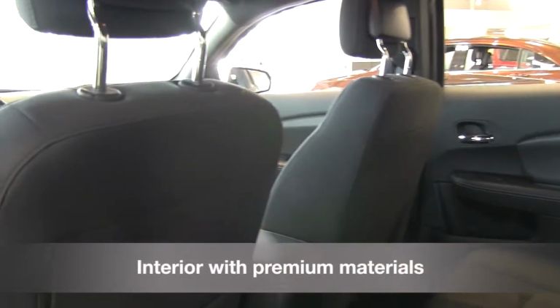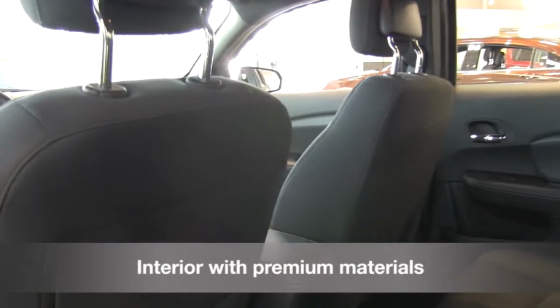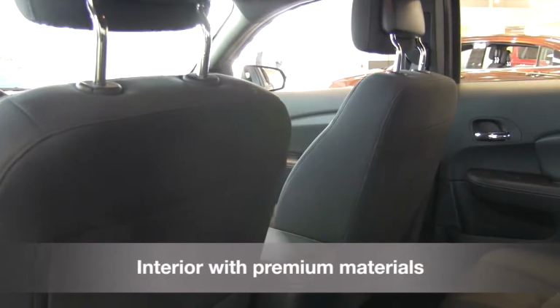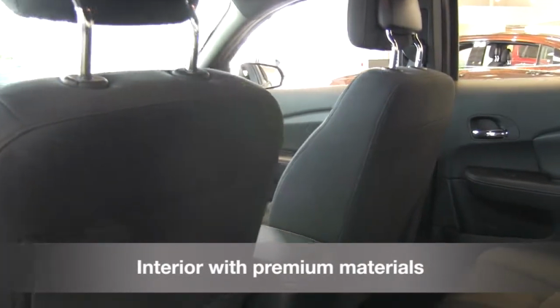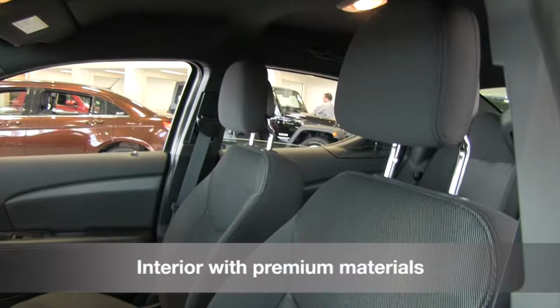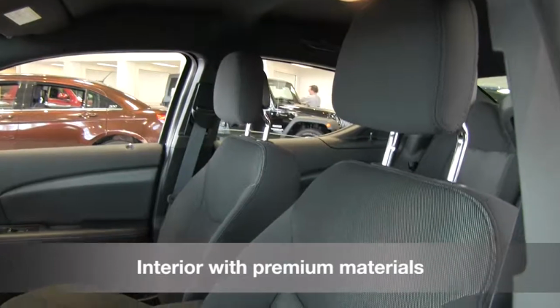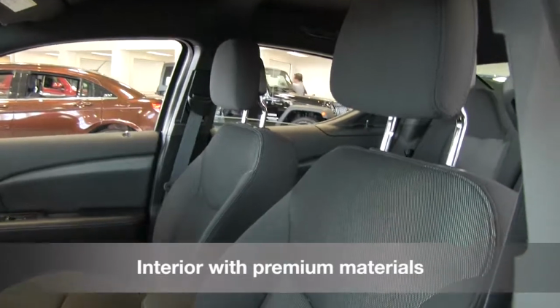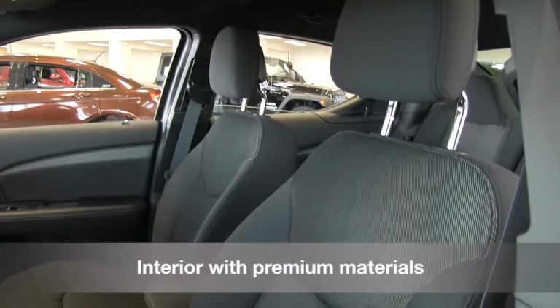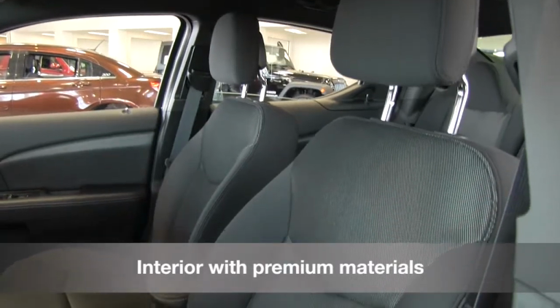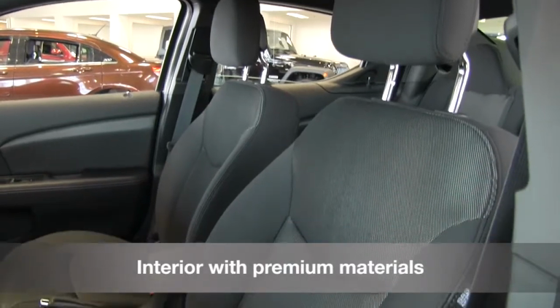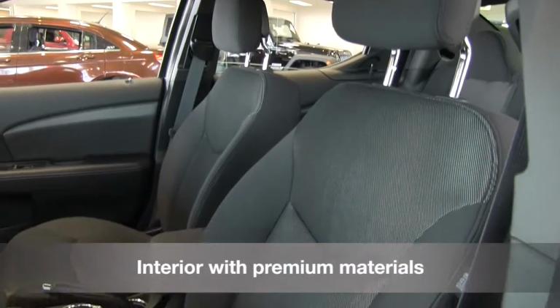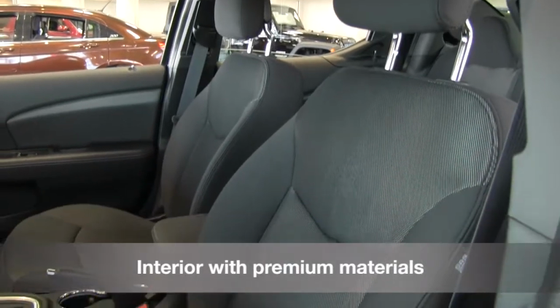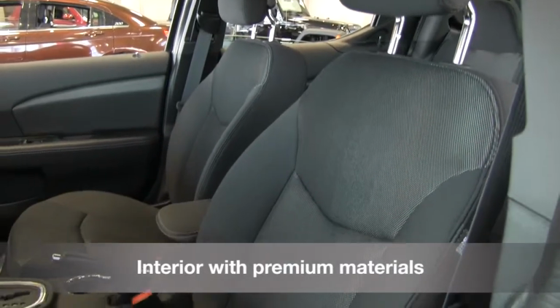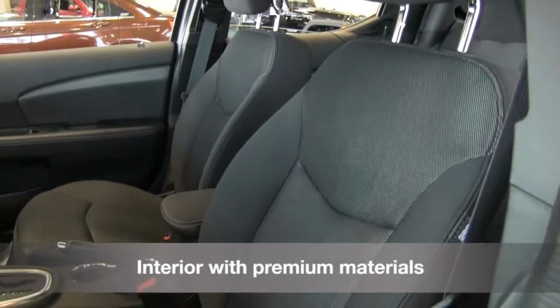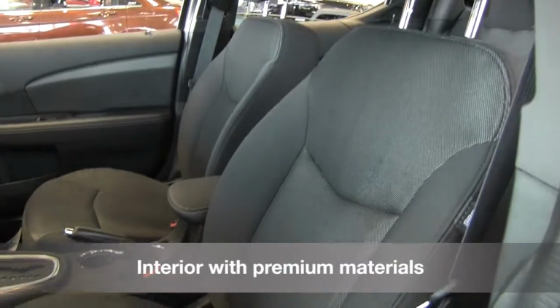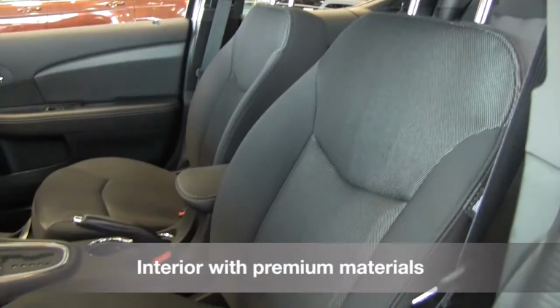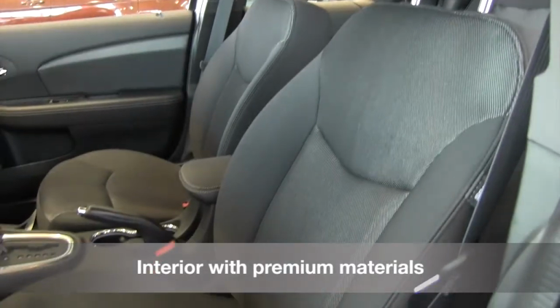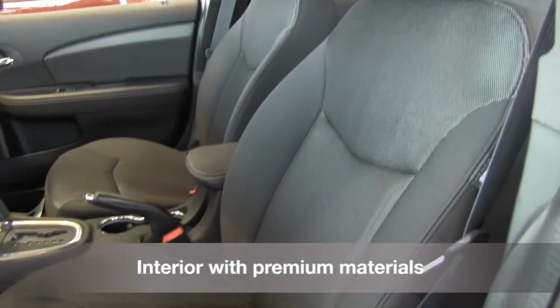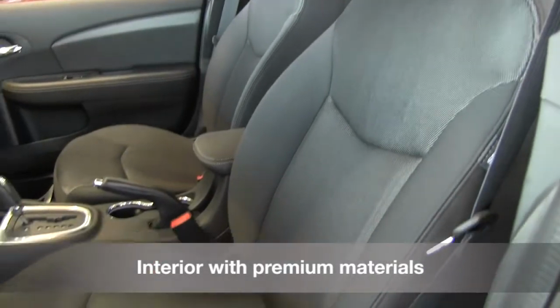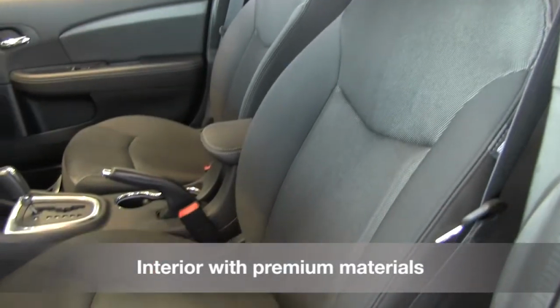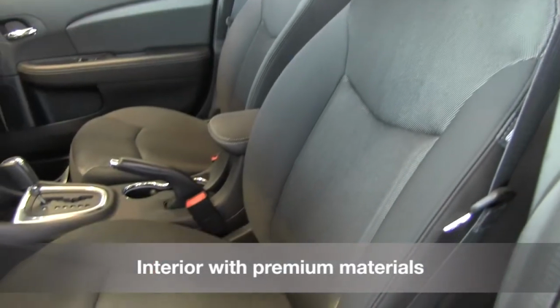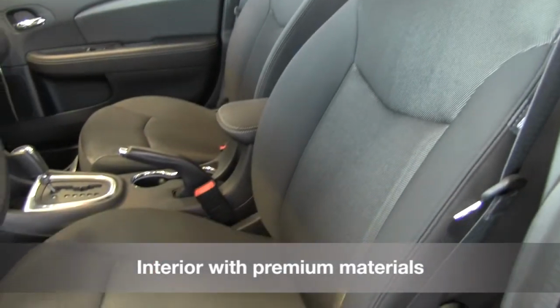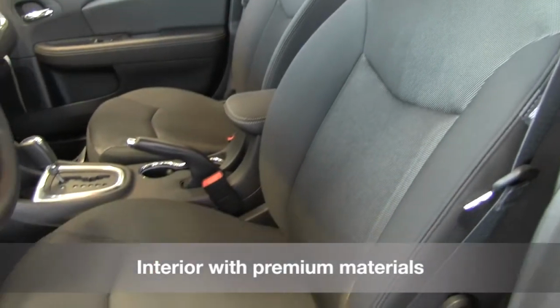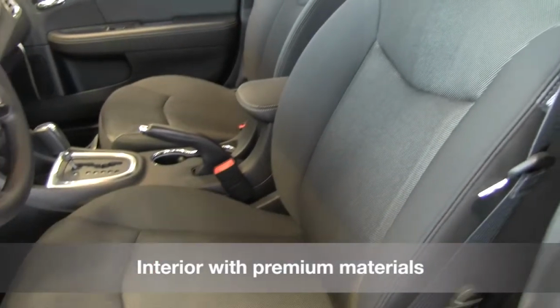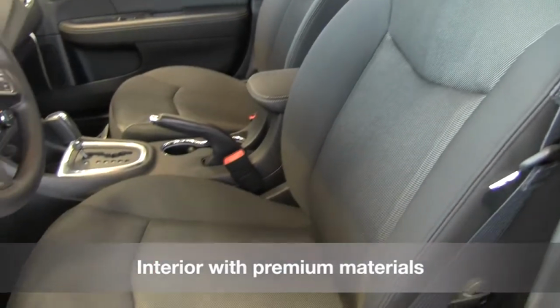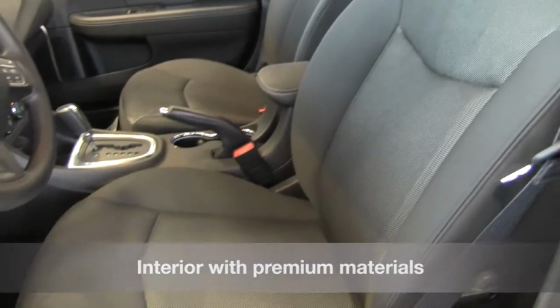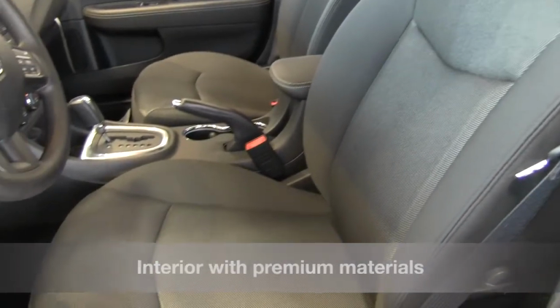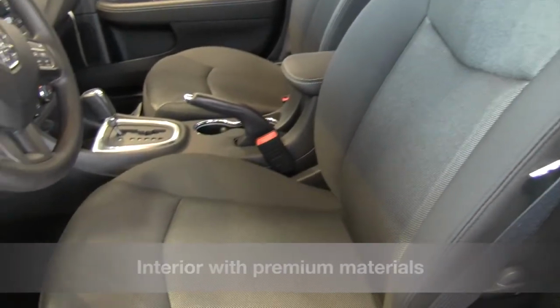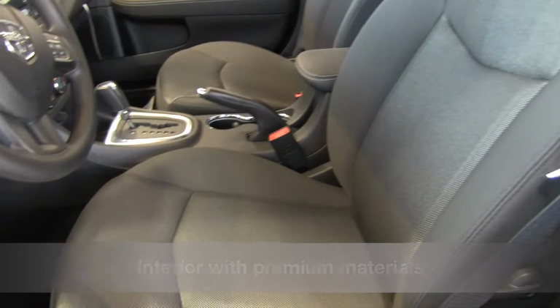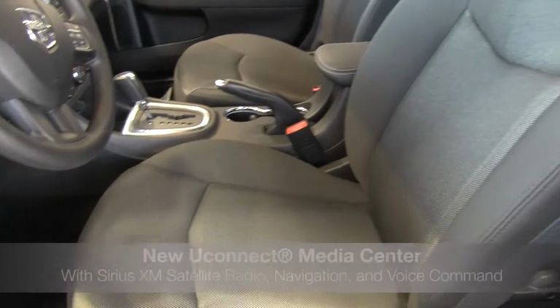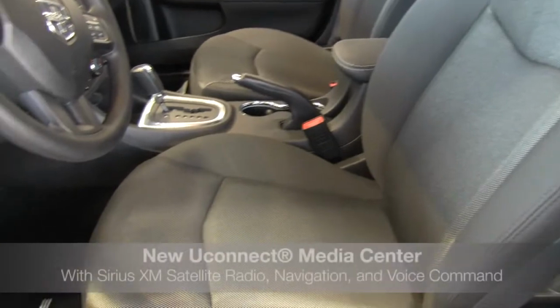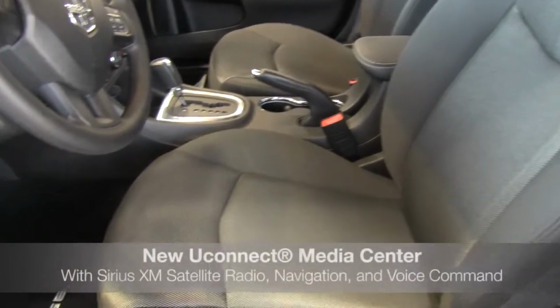The Dodge Avenger's interior offers world-class craftsmanship, featuring premium stitching and soft-touch materials throughout.